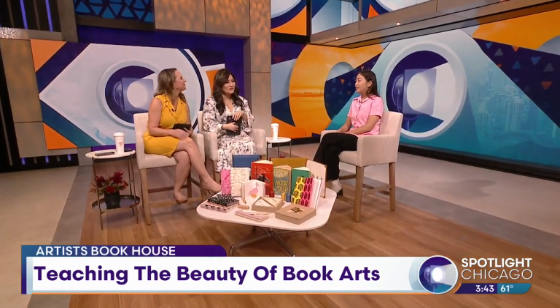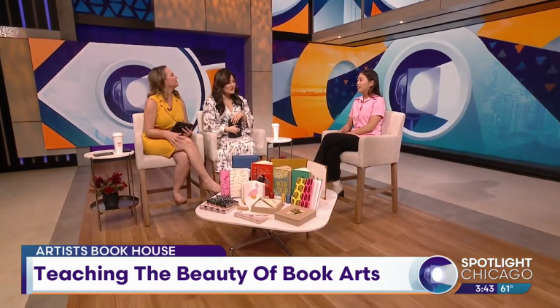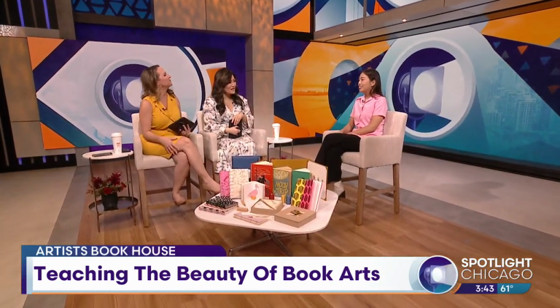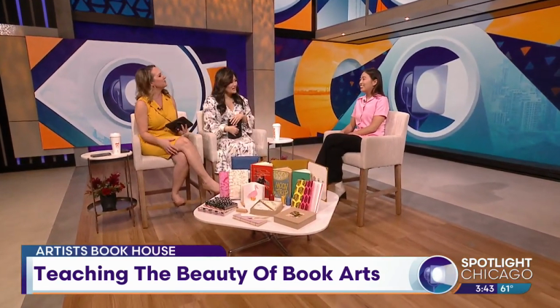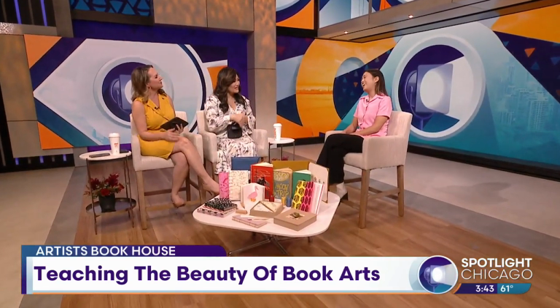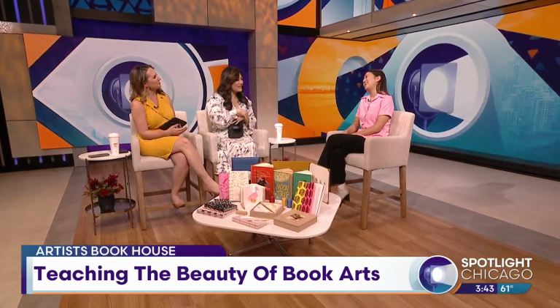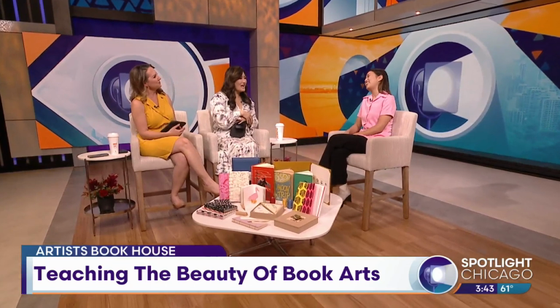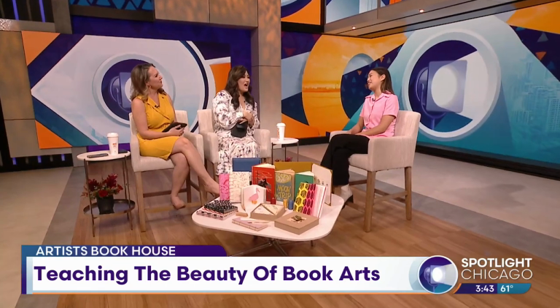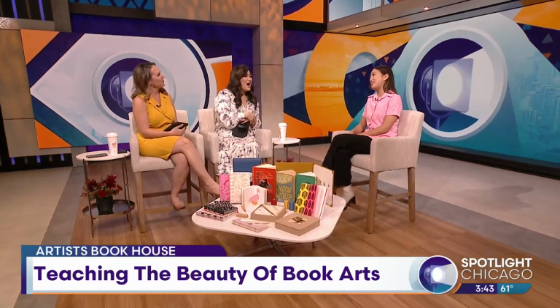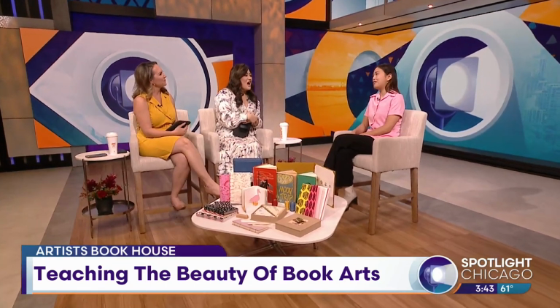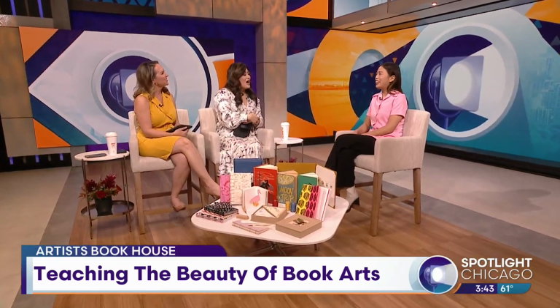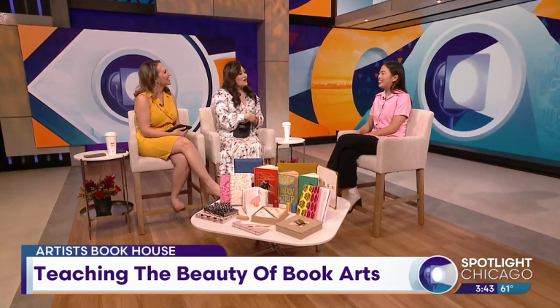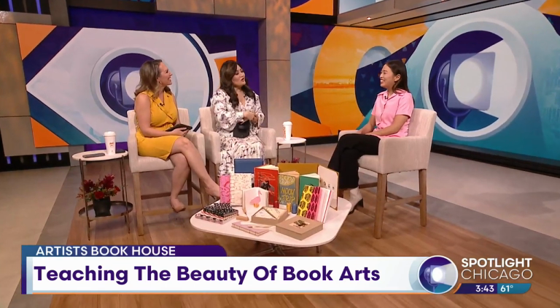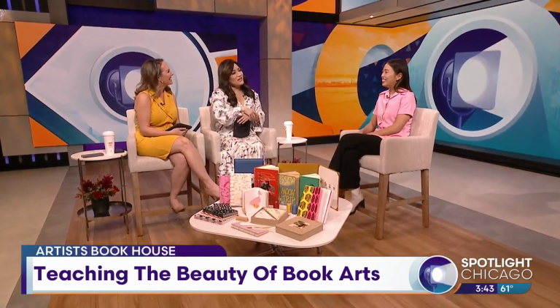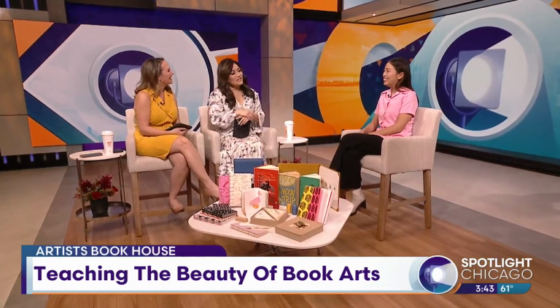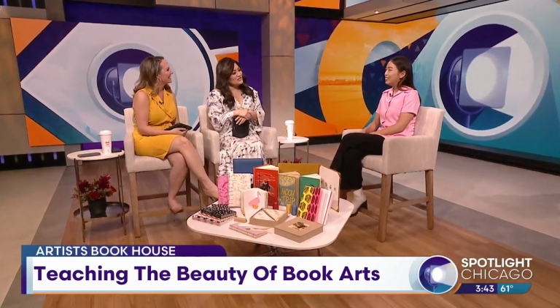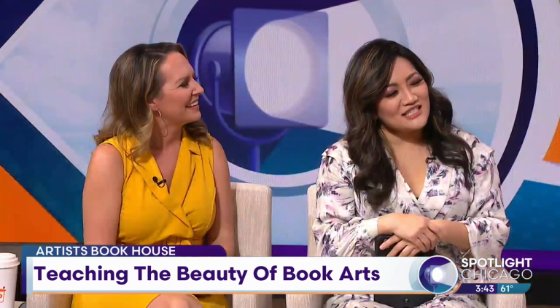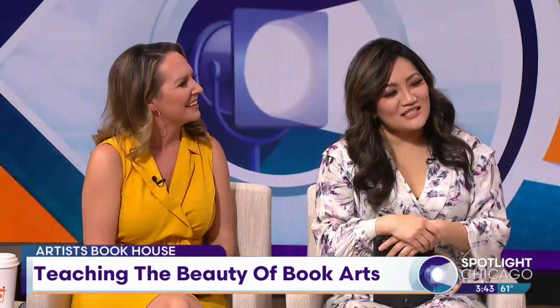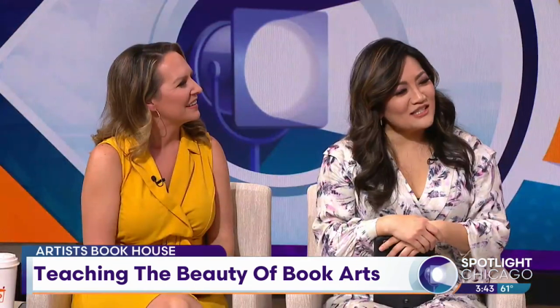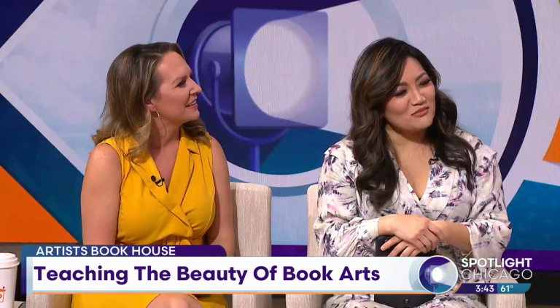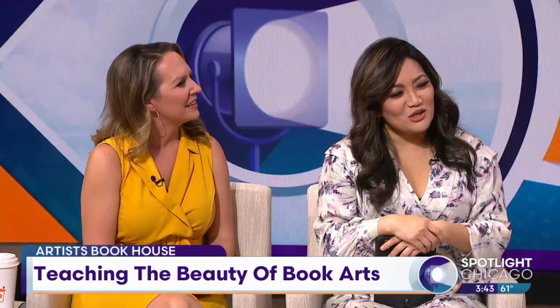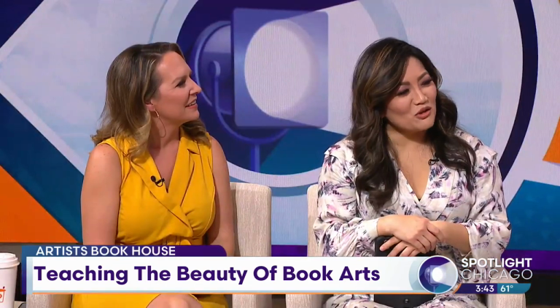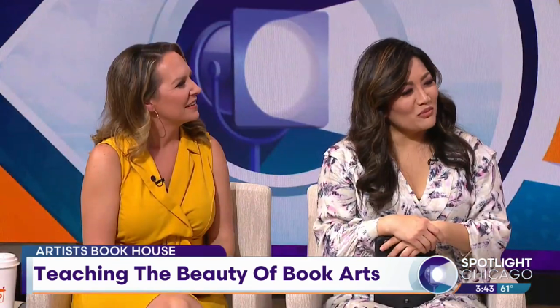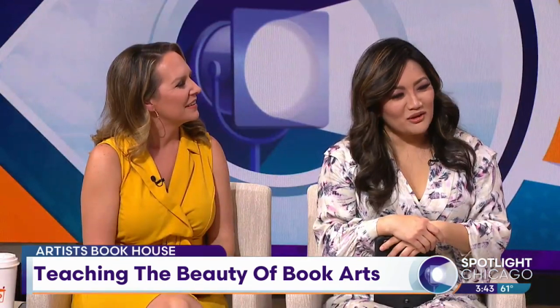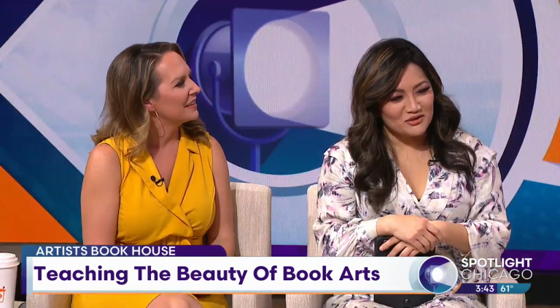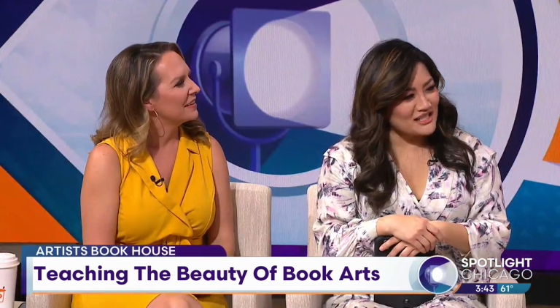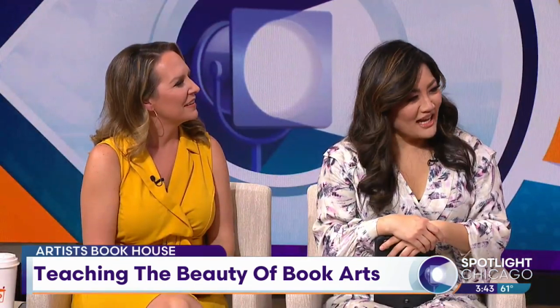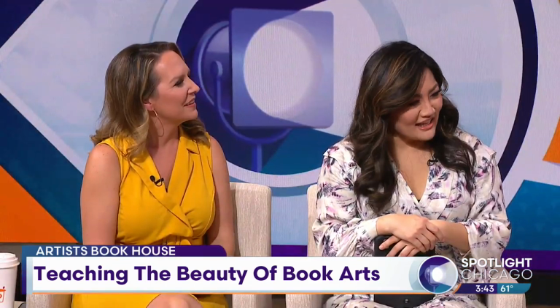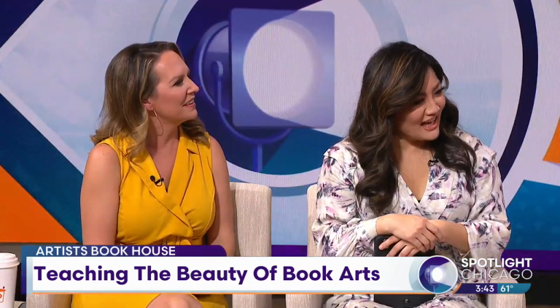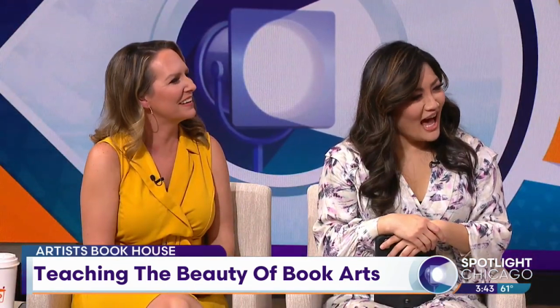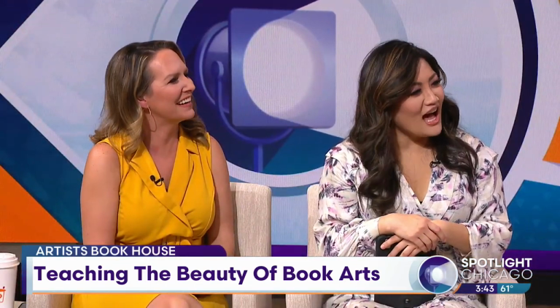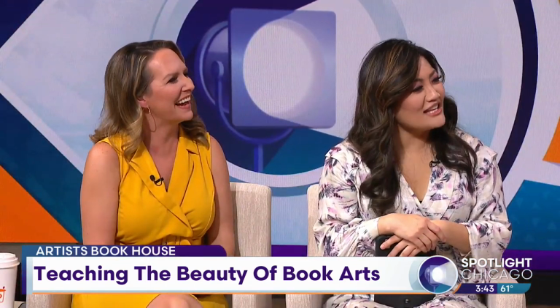Welcome, Katie. Hi, thank you for having me. Now this is not something you hear about every day. It isn't.